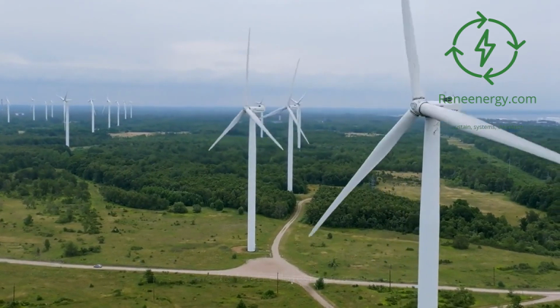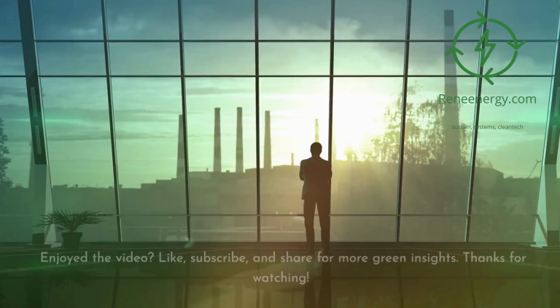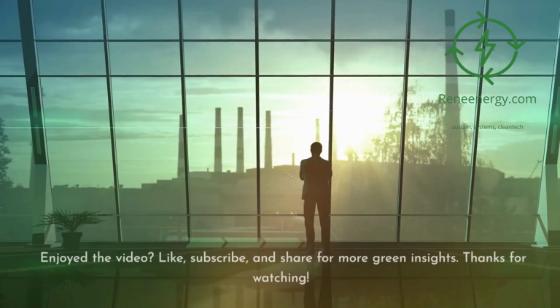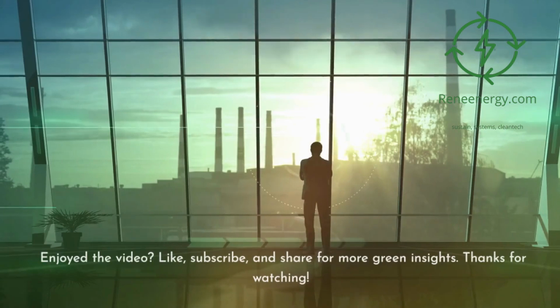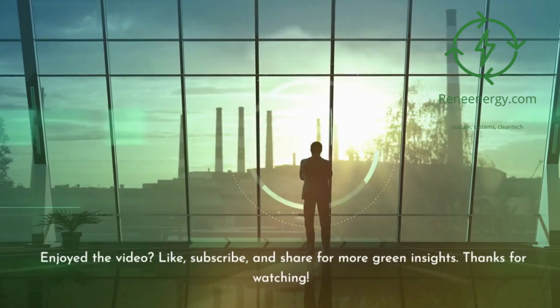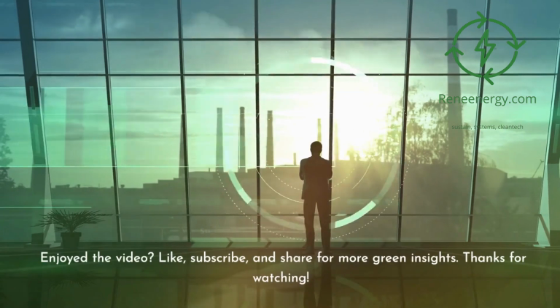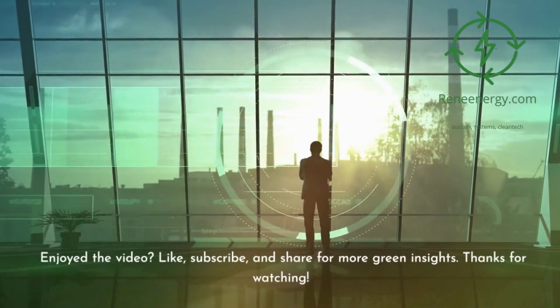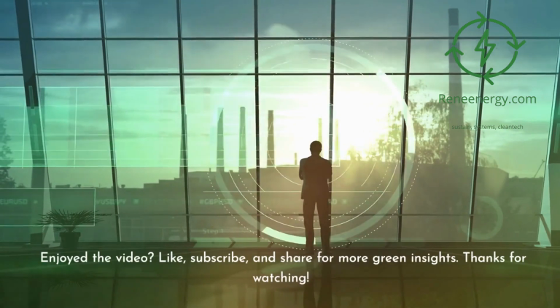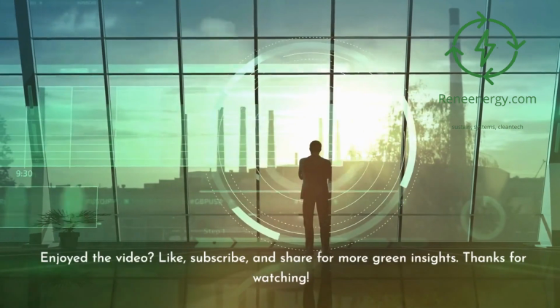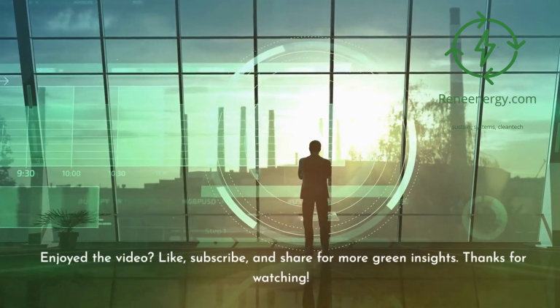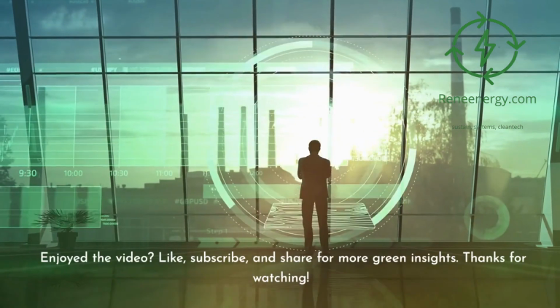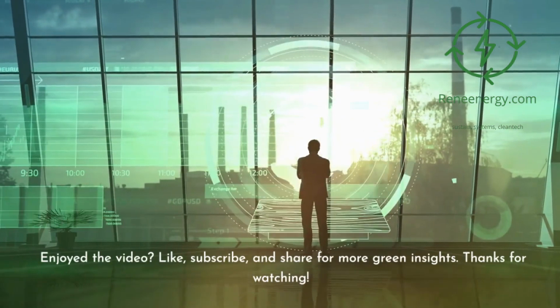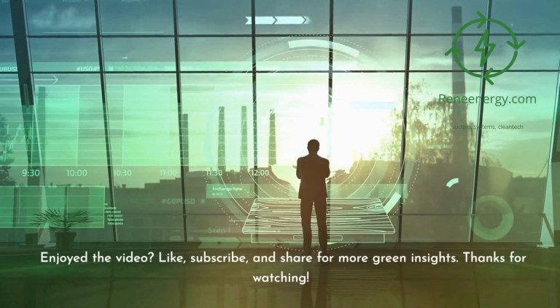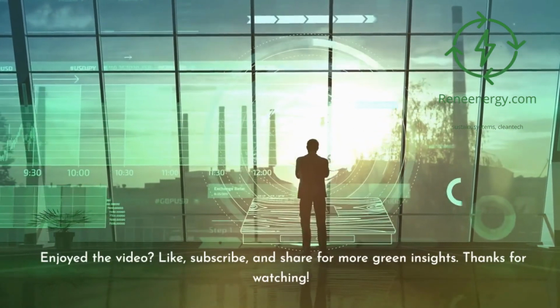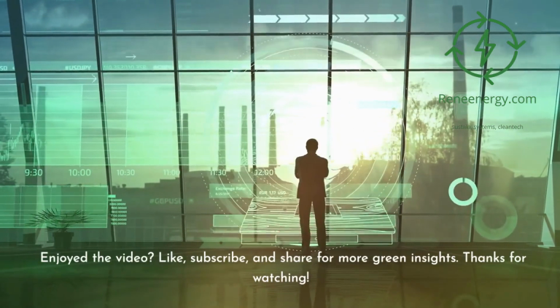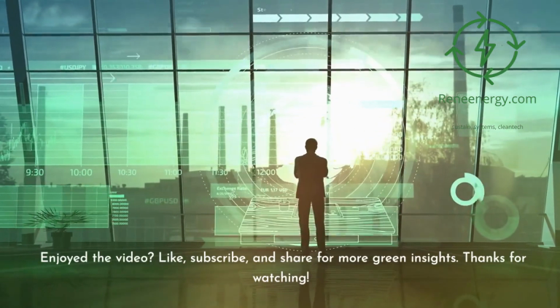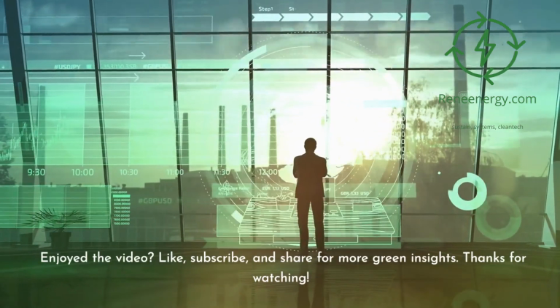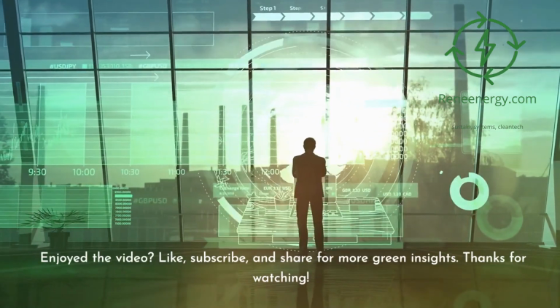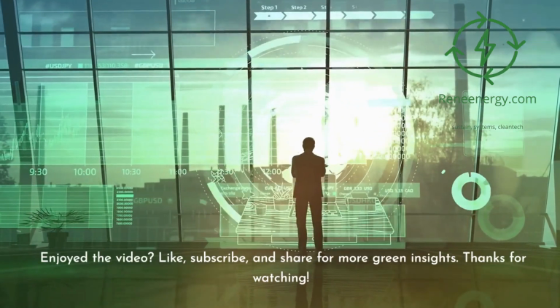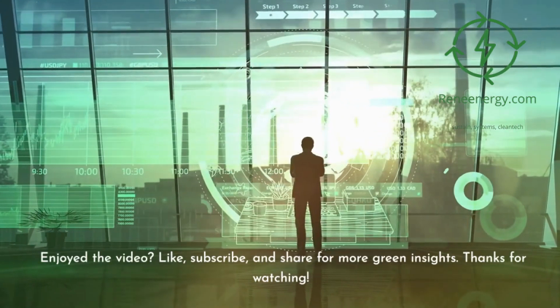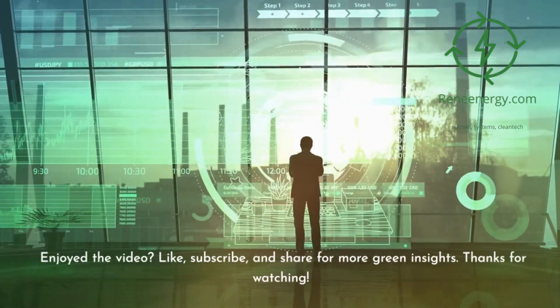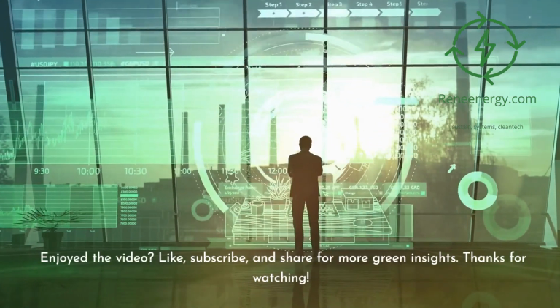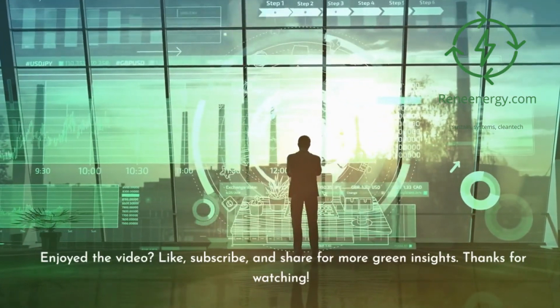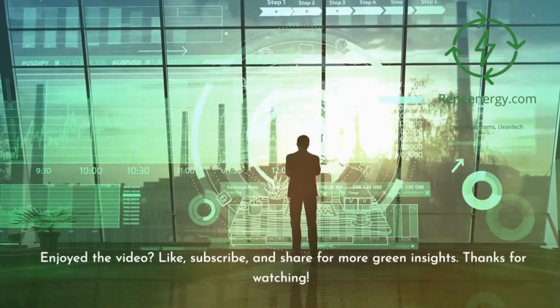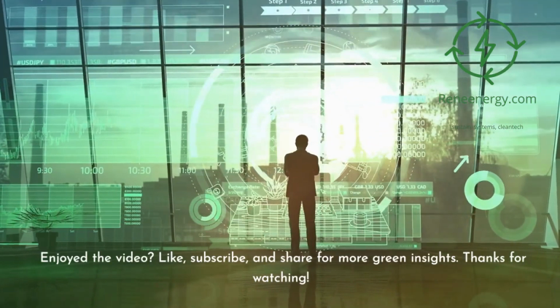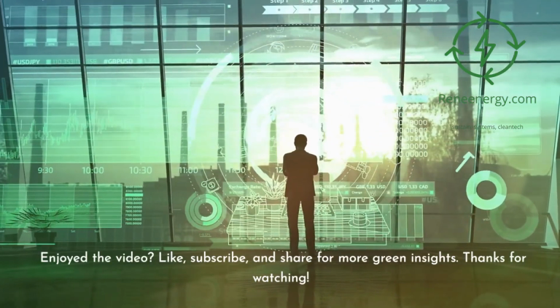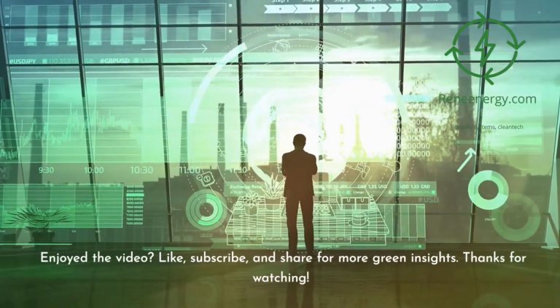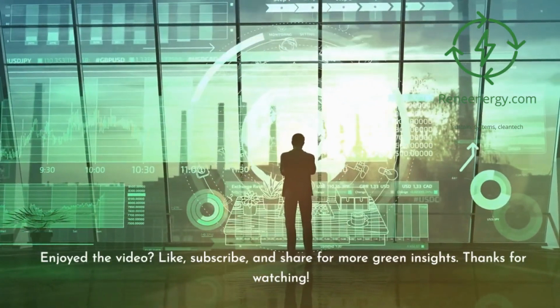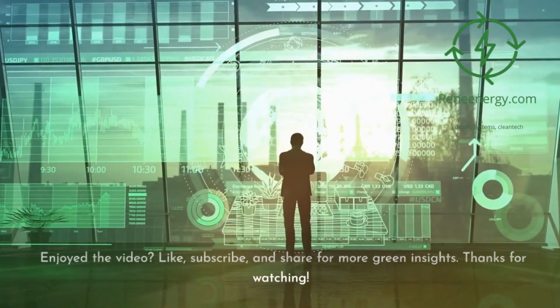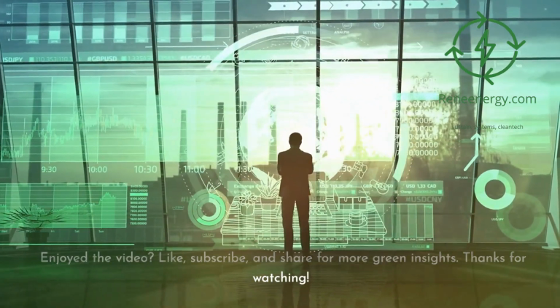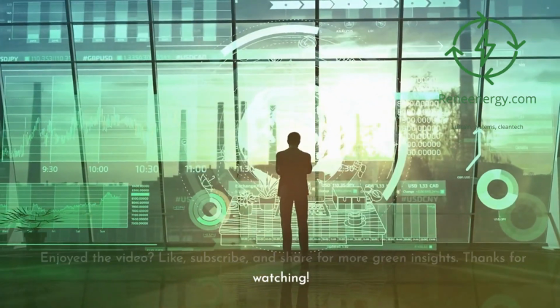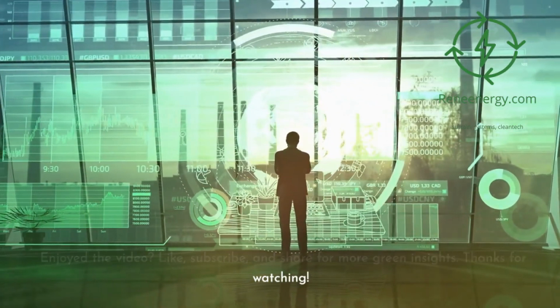Enjoyed the video? Like, subscribe, and share for more green insights. Thanks for watching.